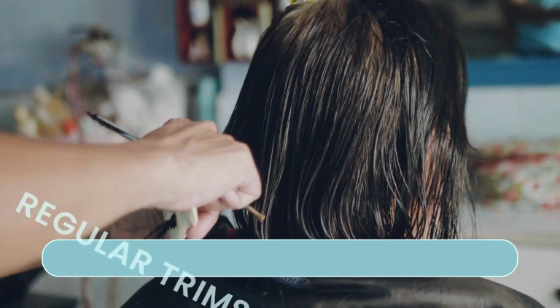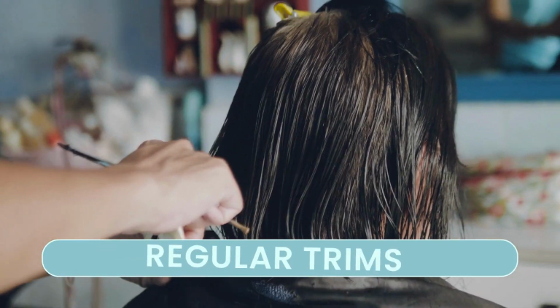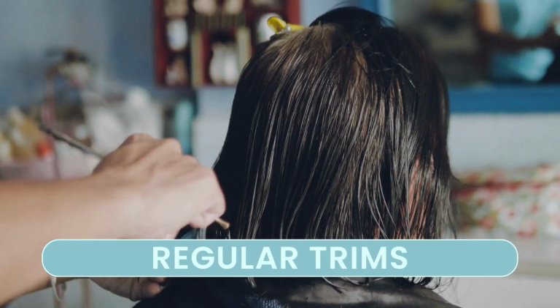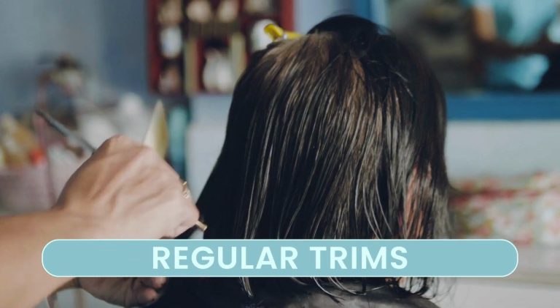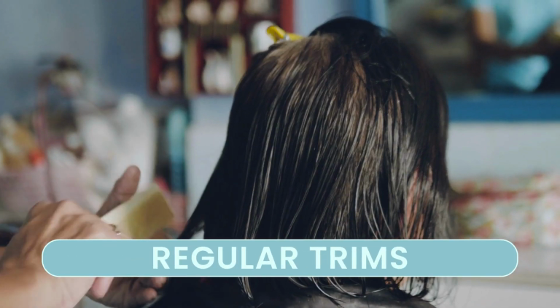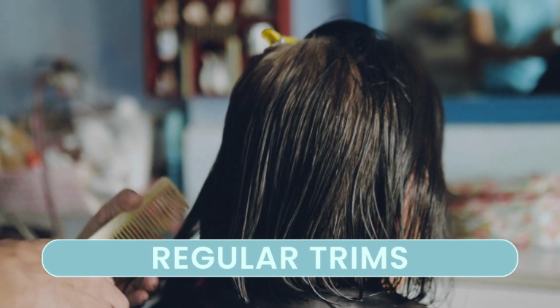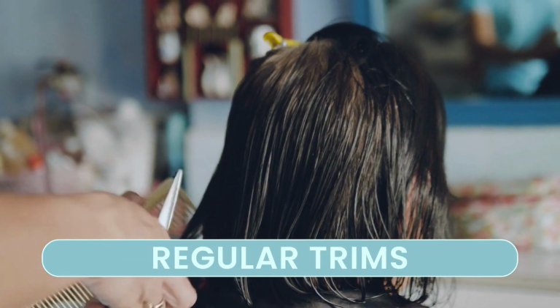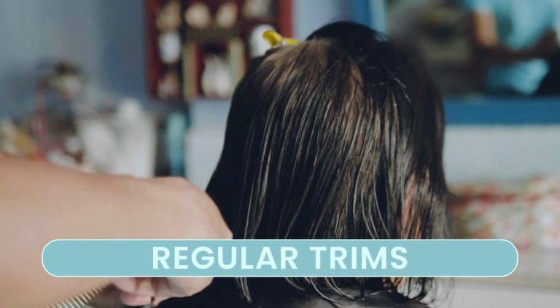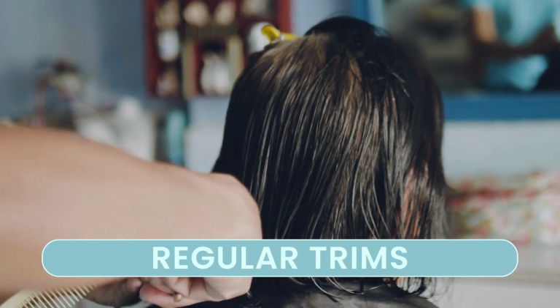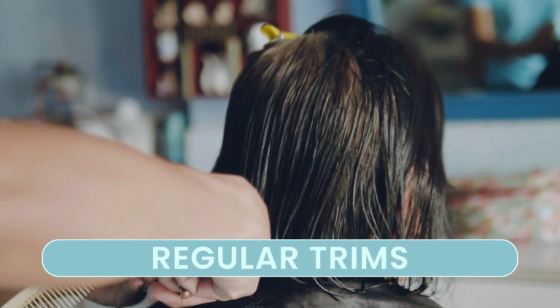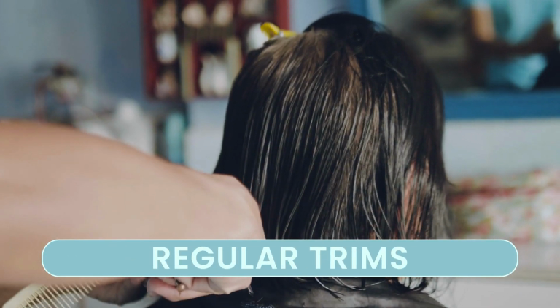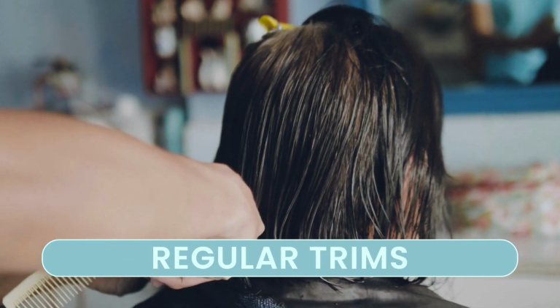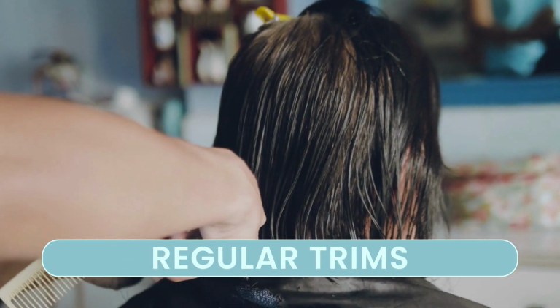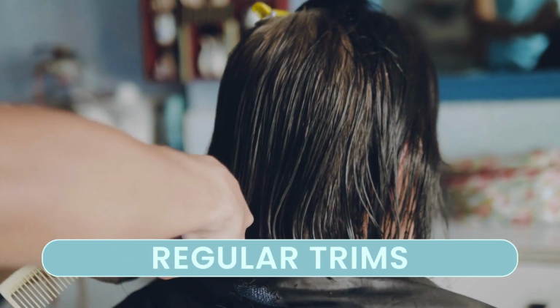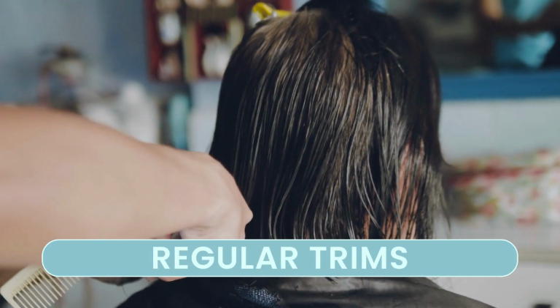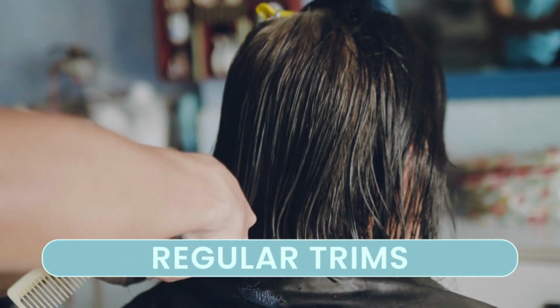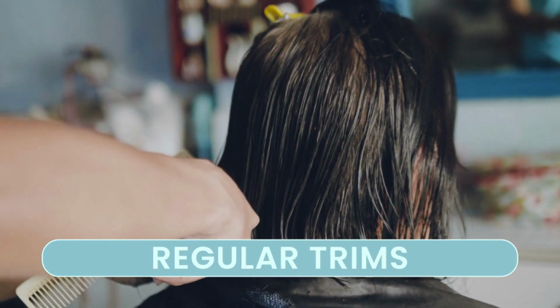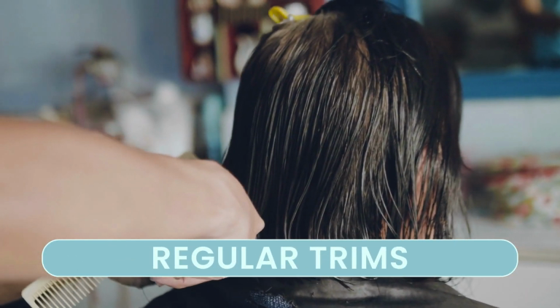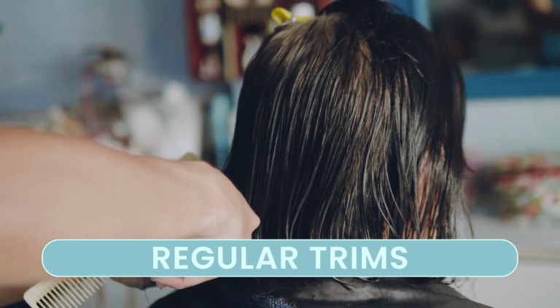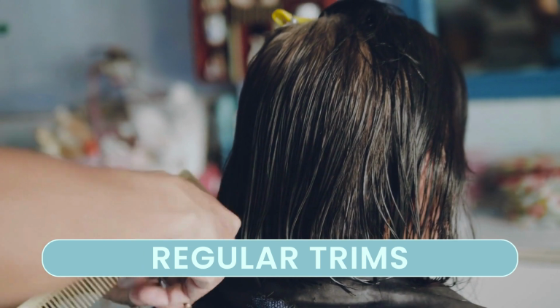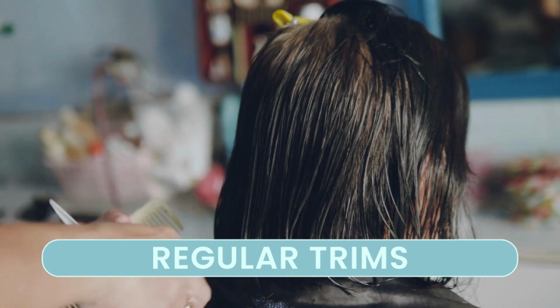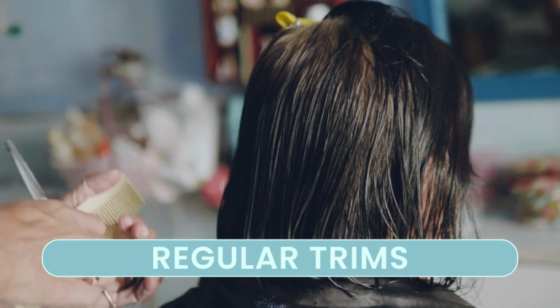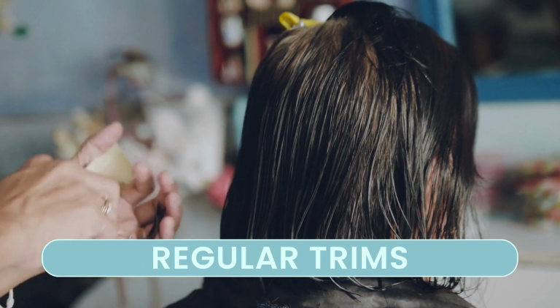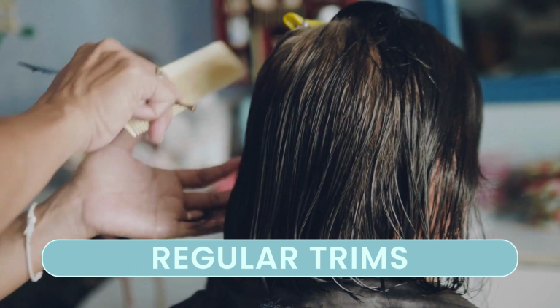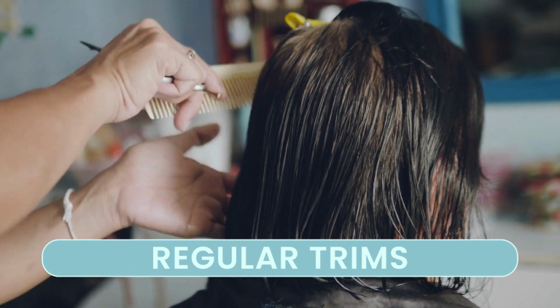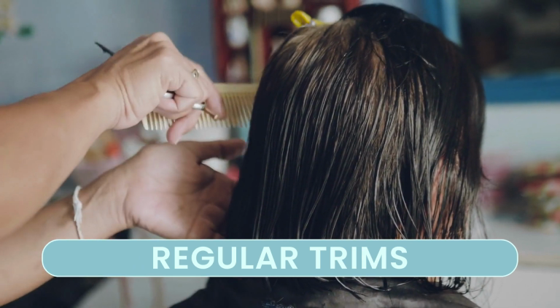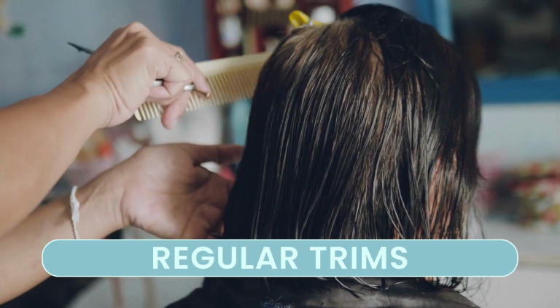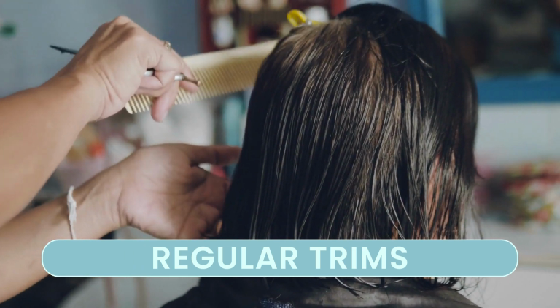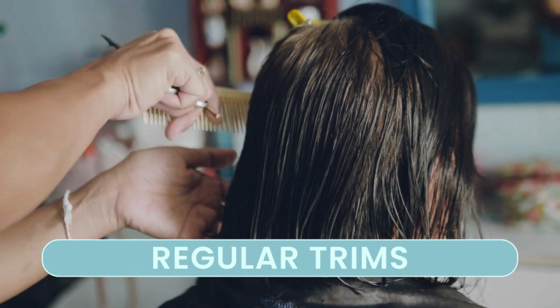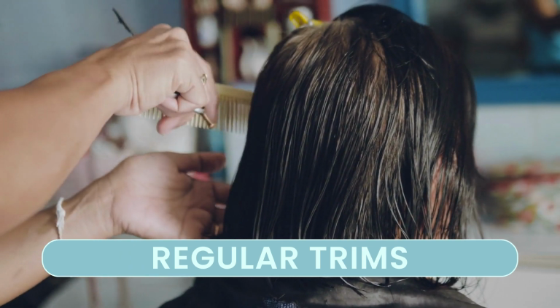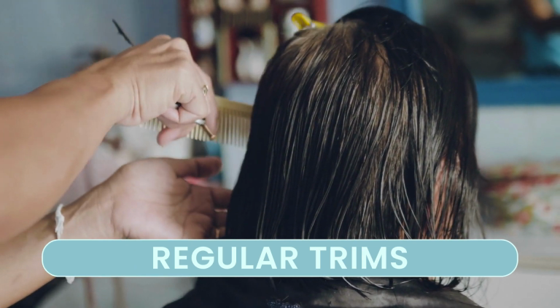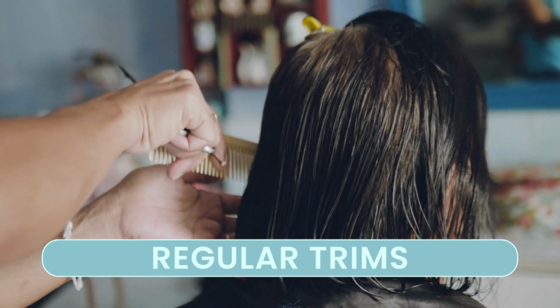Trimming split ends helps to maintain your hair's health. This simple step can make your hair appear thicker and healthier.